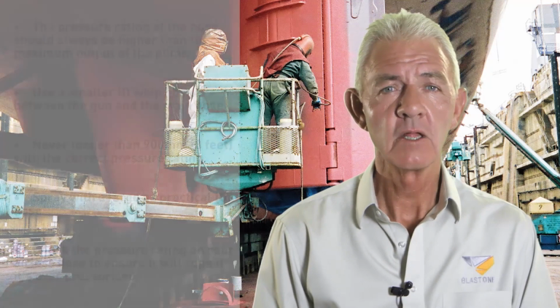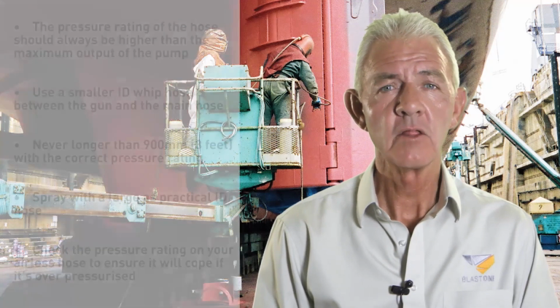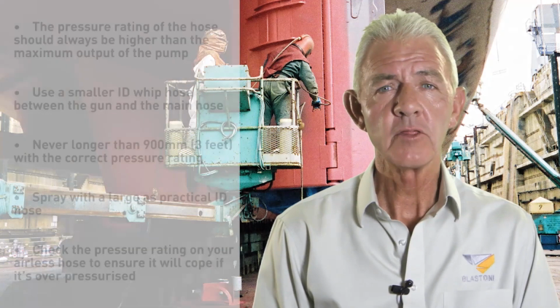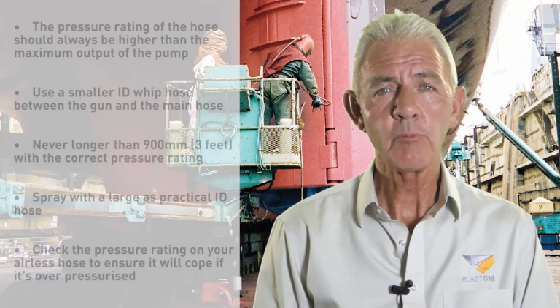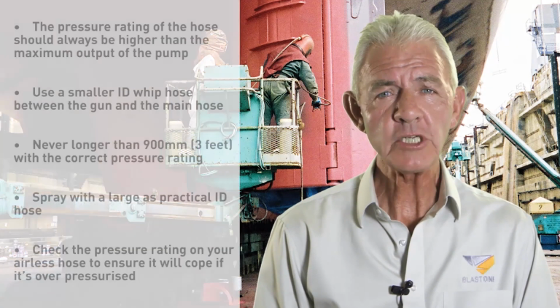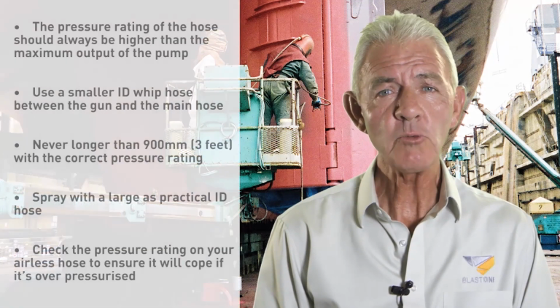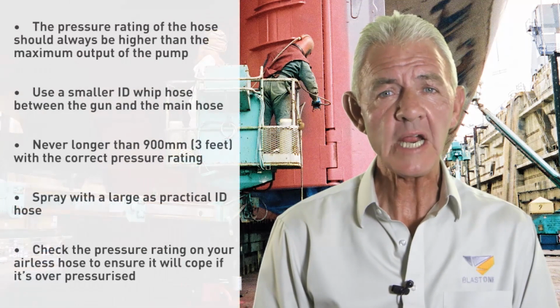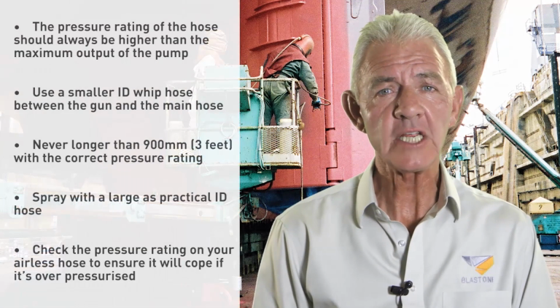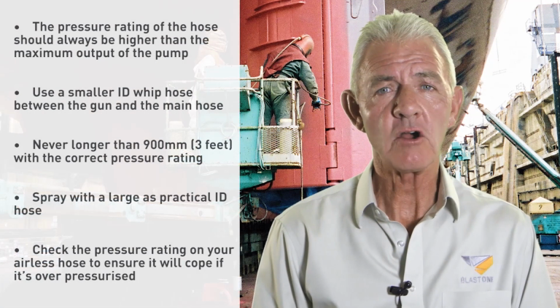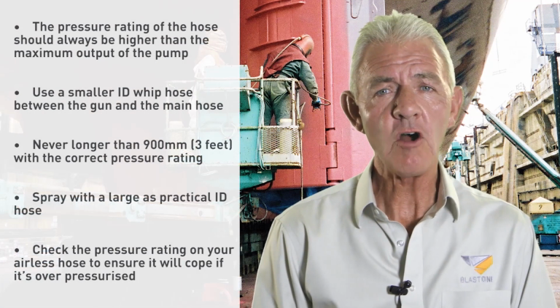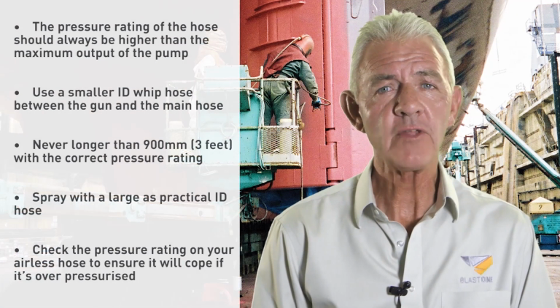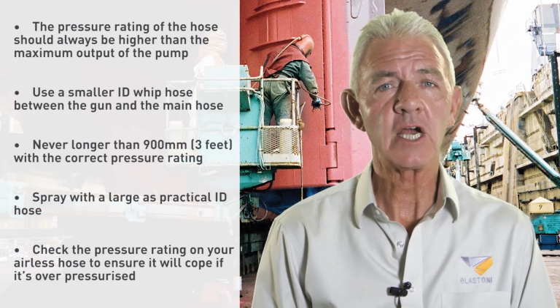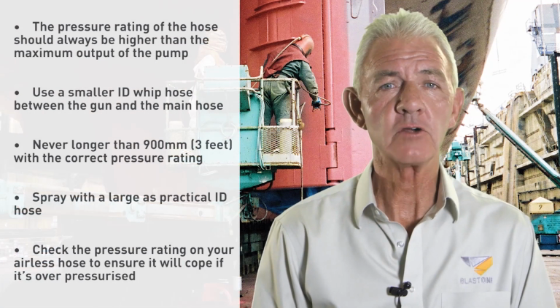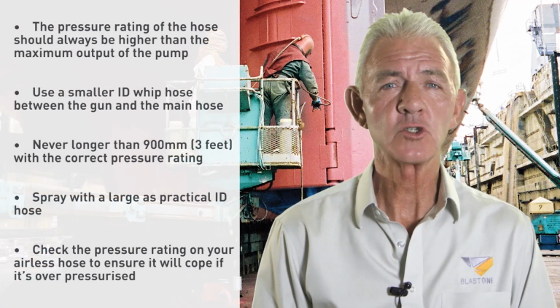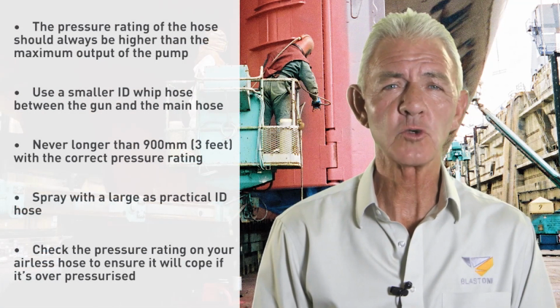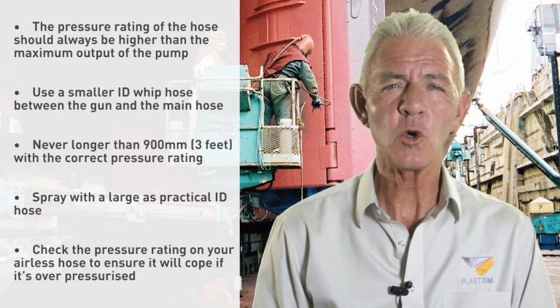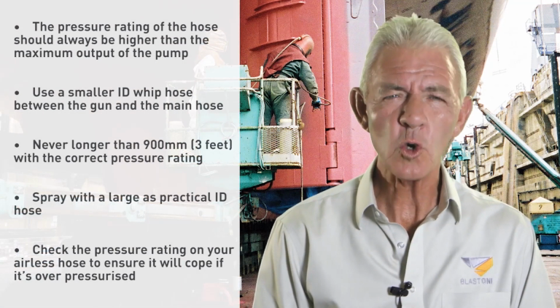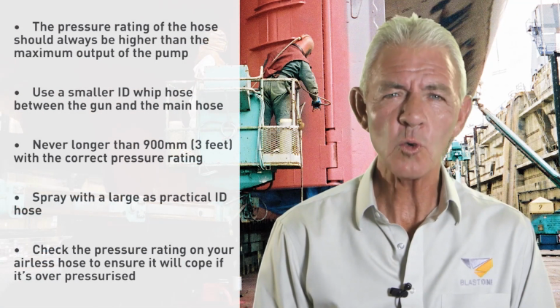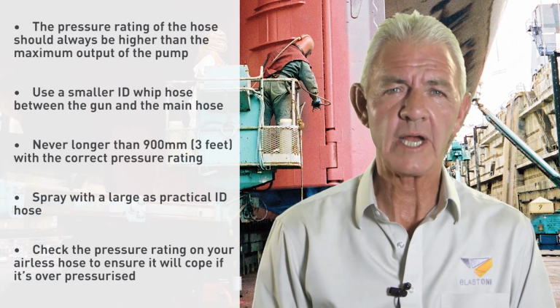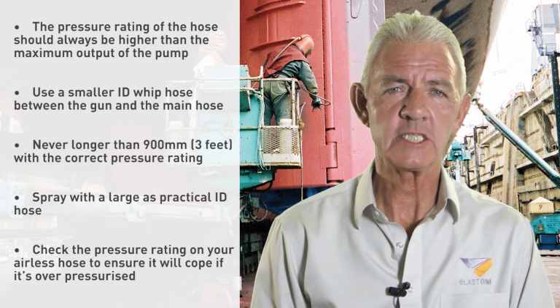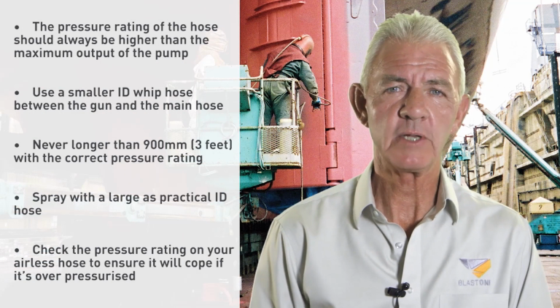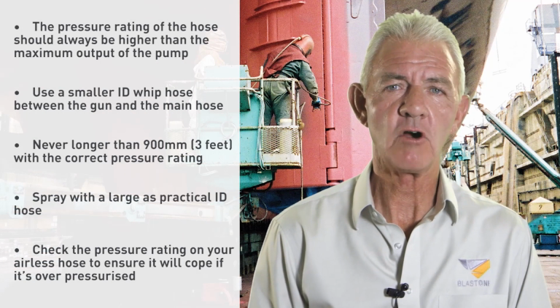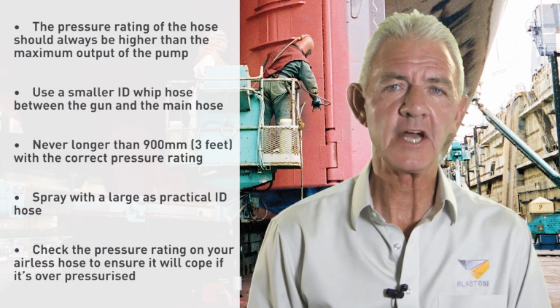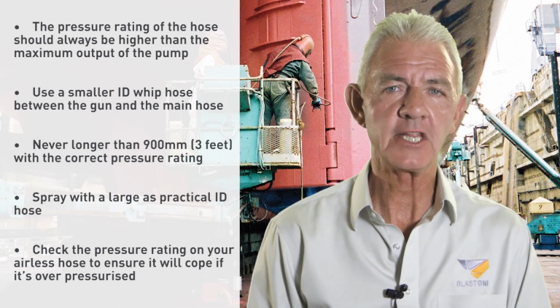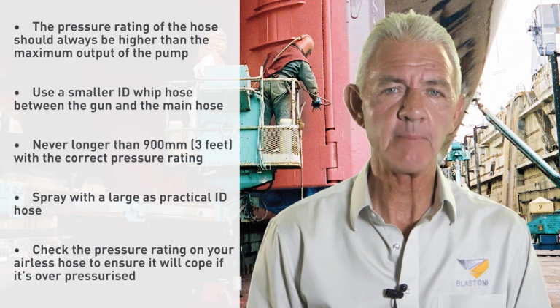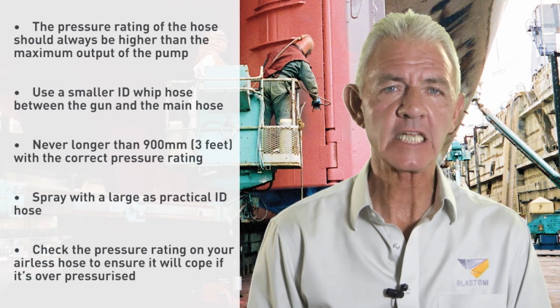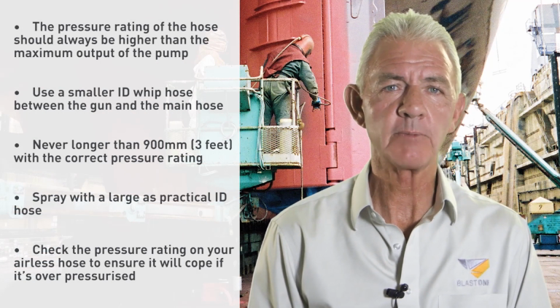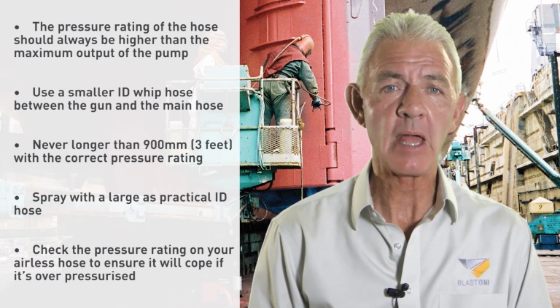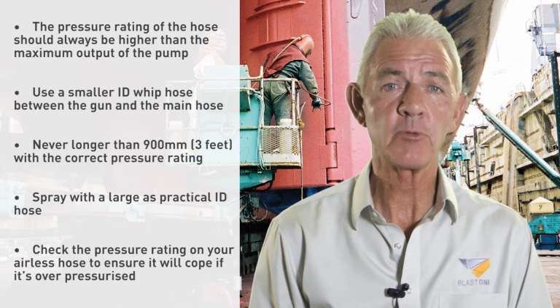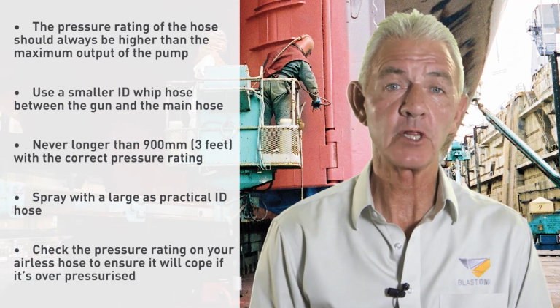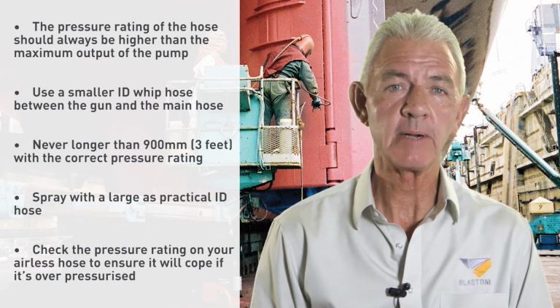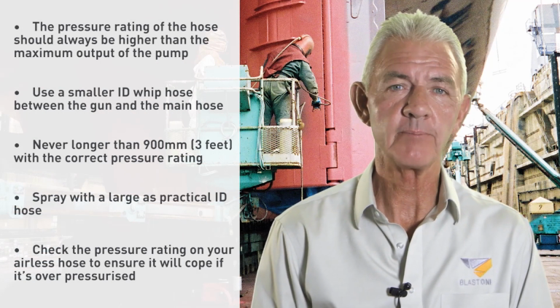The pressure rating of the hose should always be higher than the maximum output of the pump.